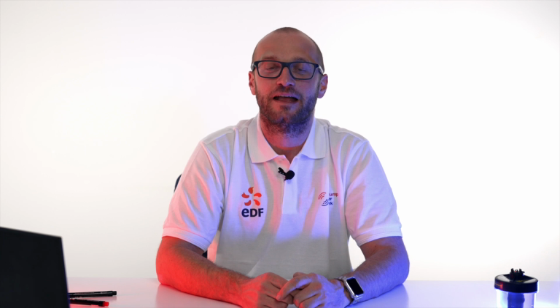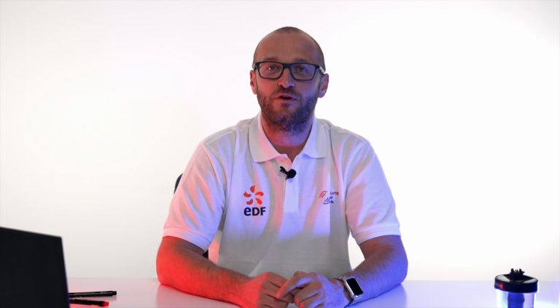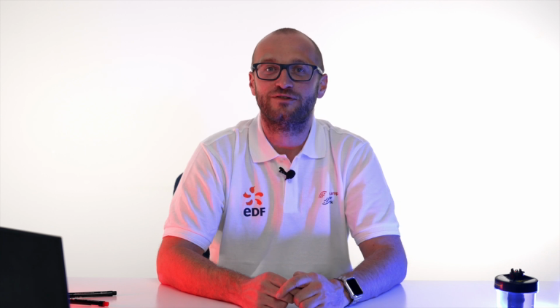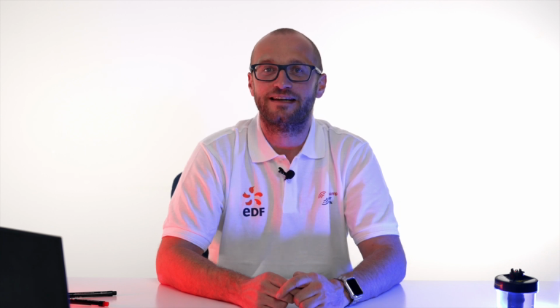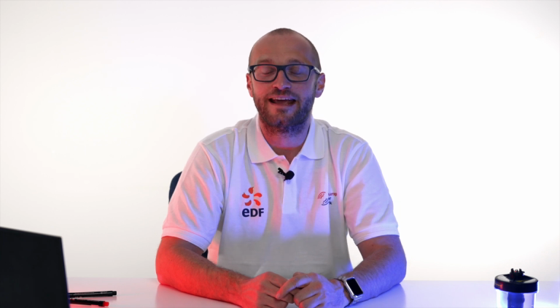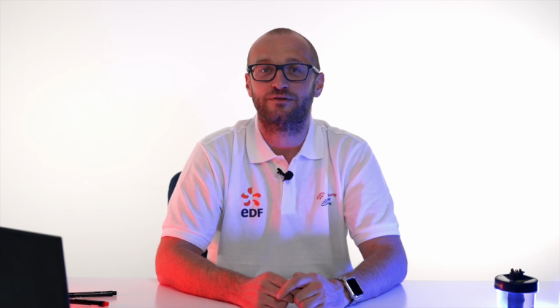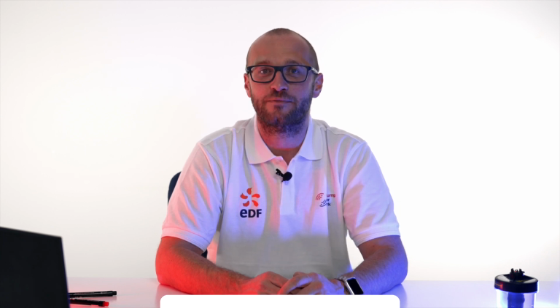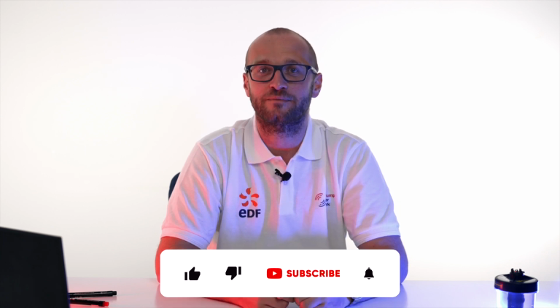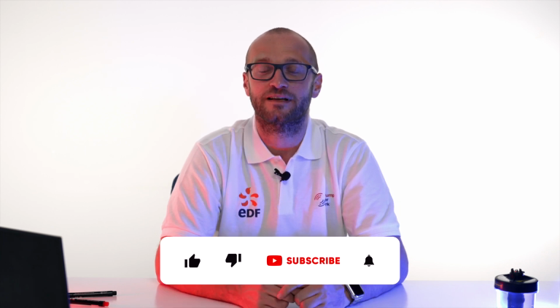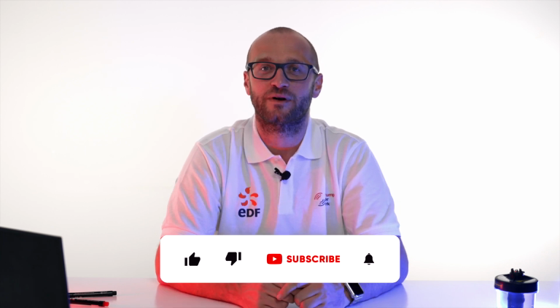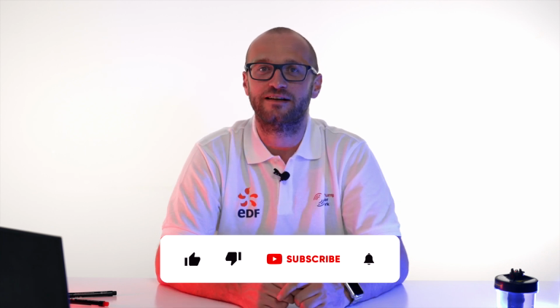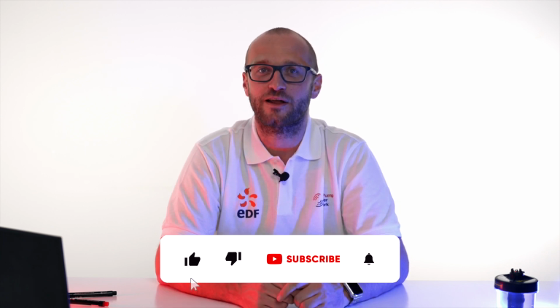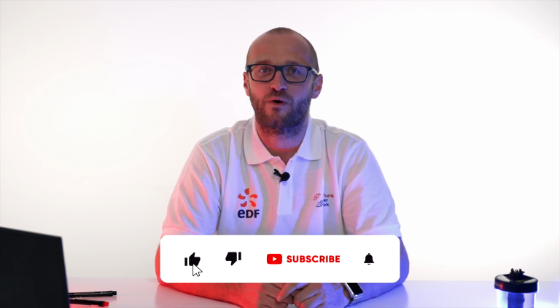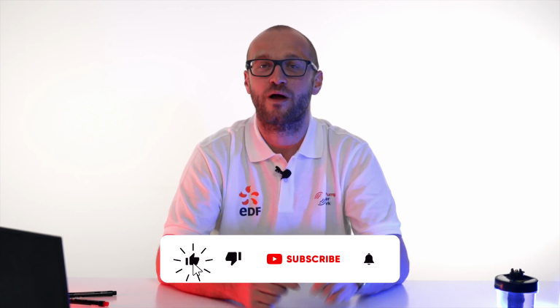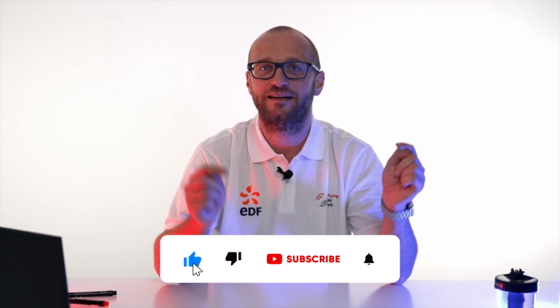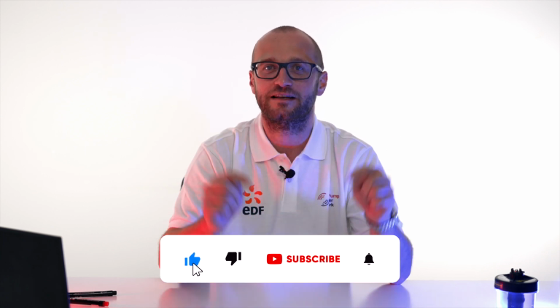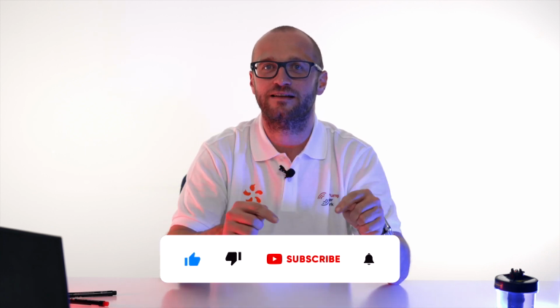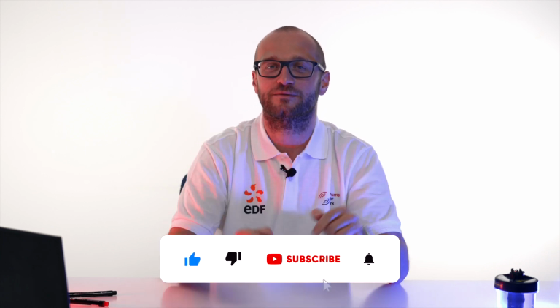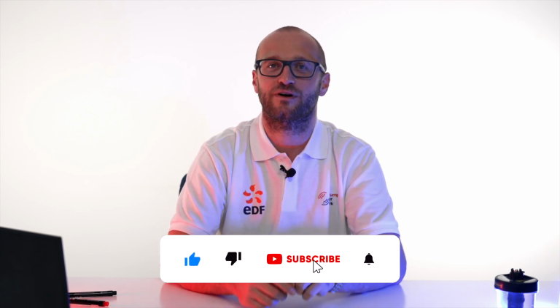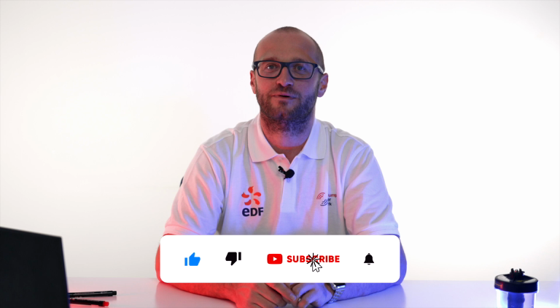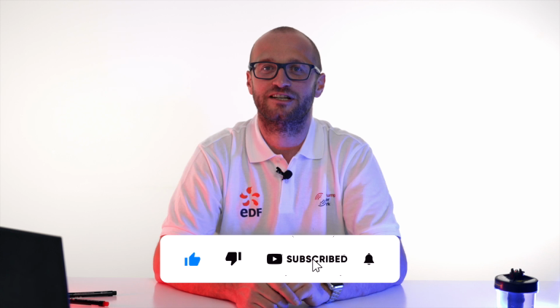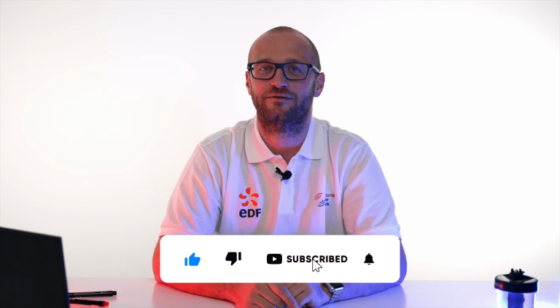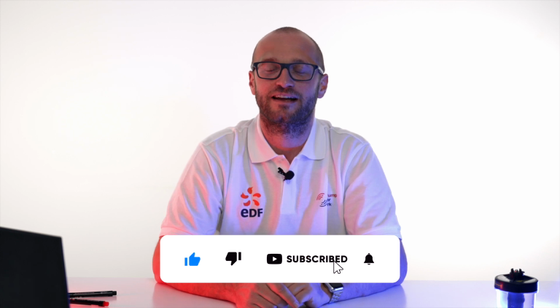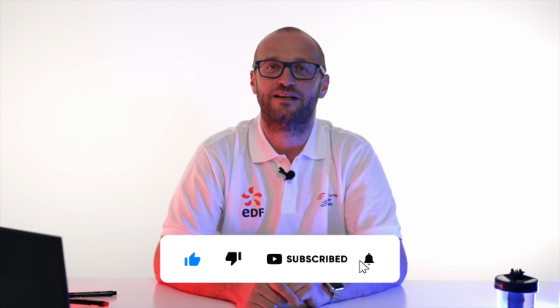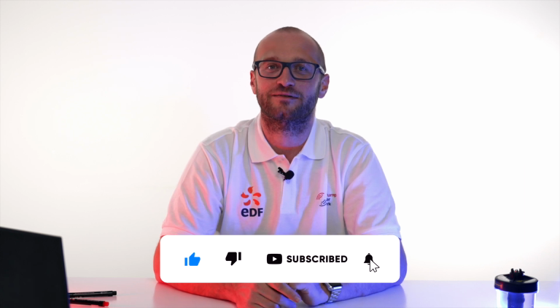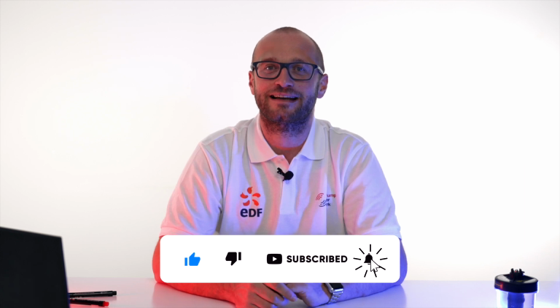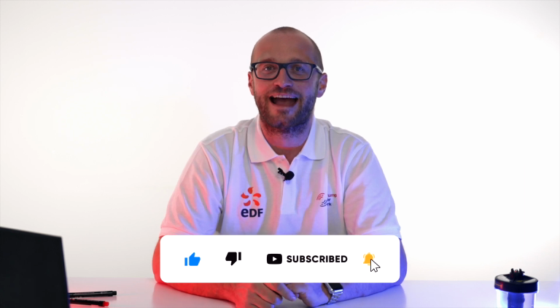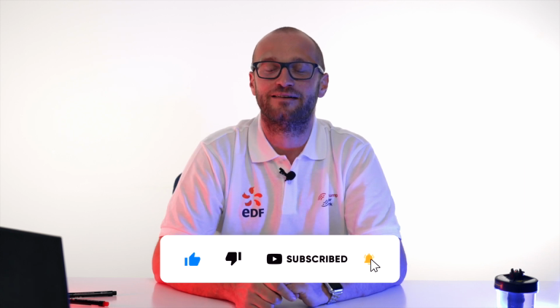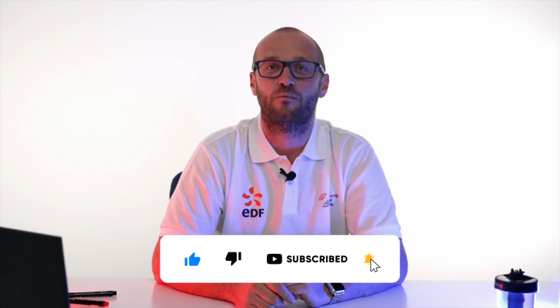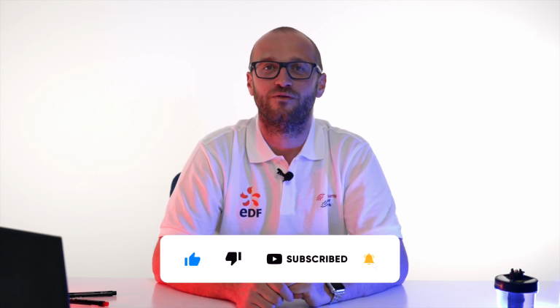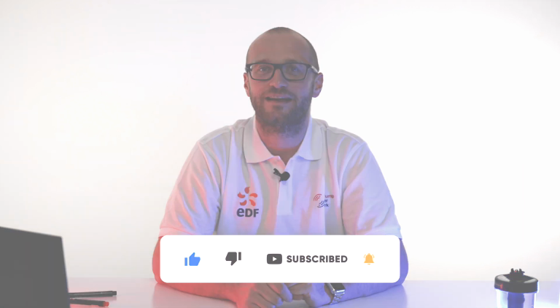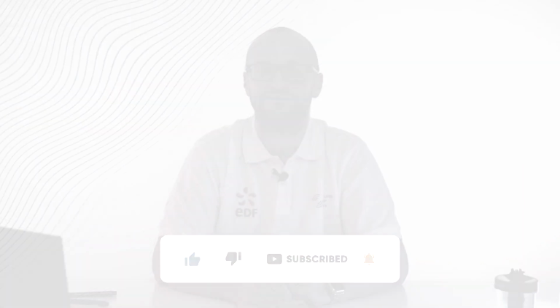If you're interested in air source heat pumps and would like to learn more, please like and subscribe to our channel as we're constantly adding more videos.